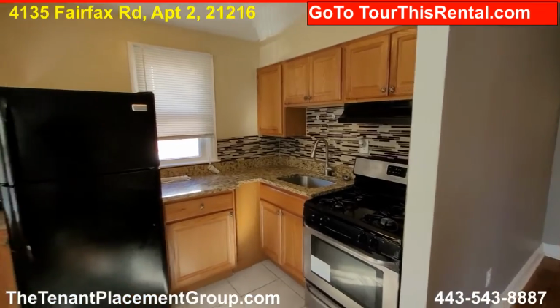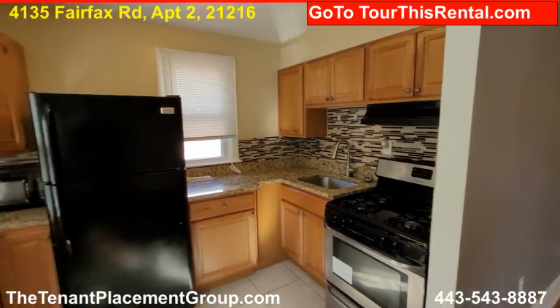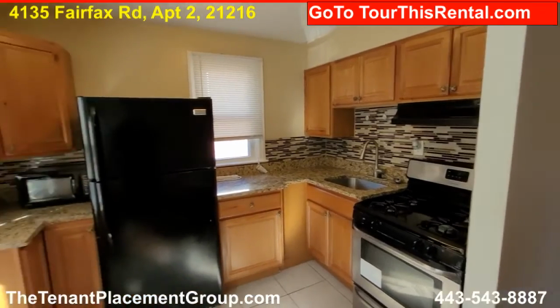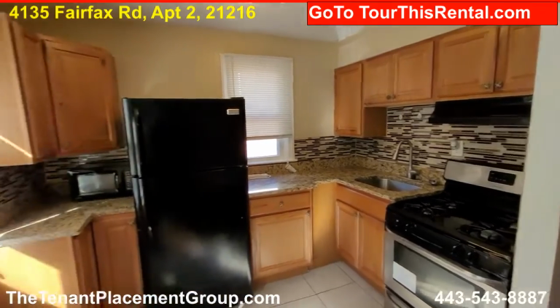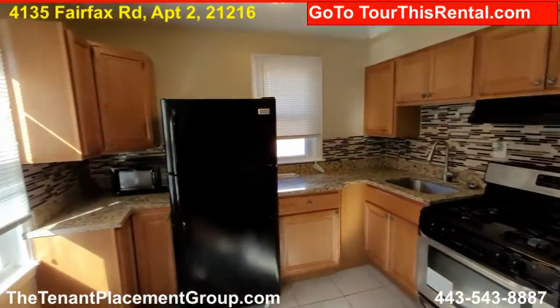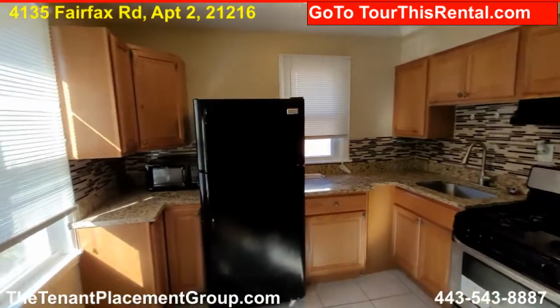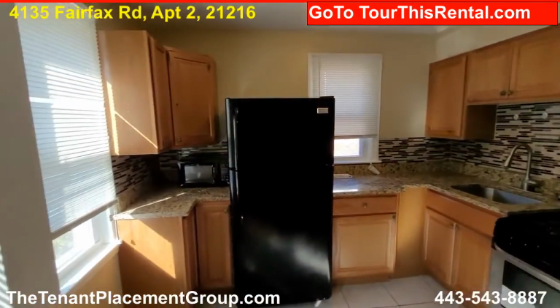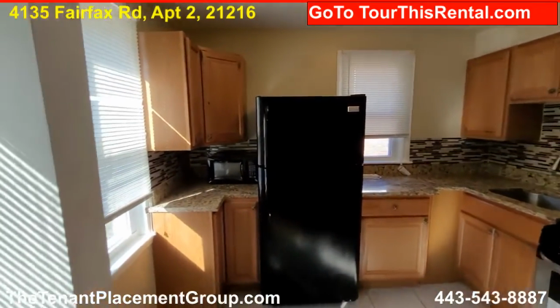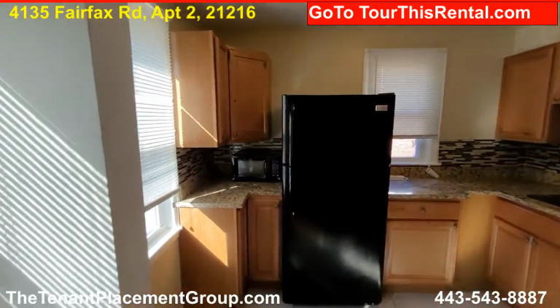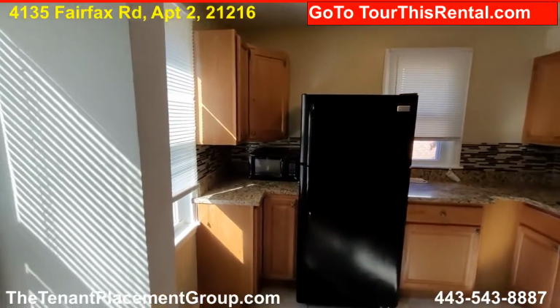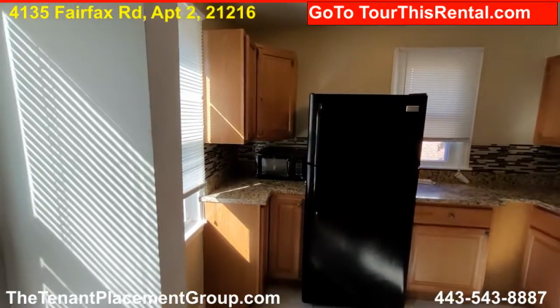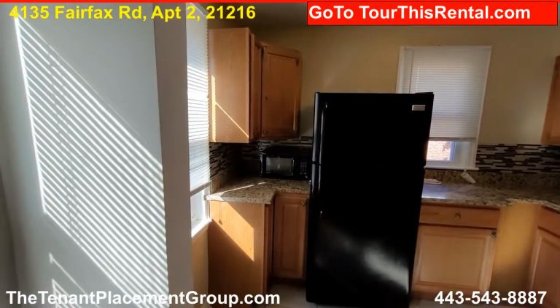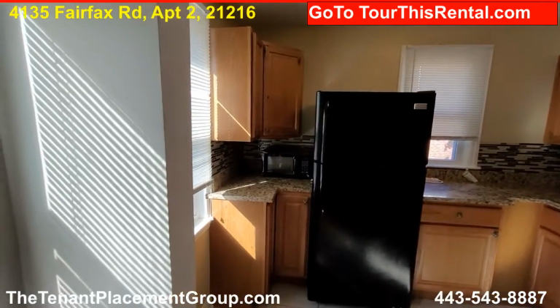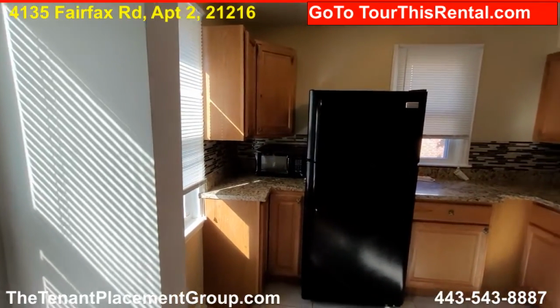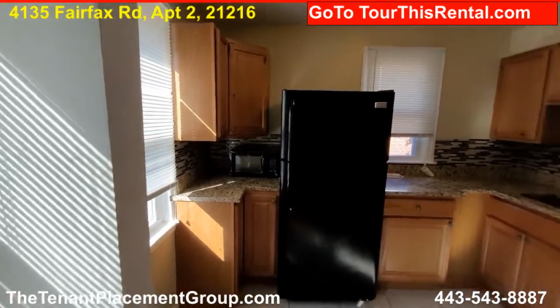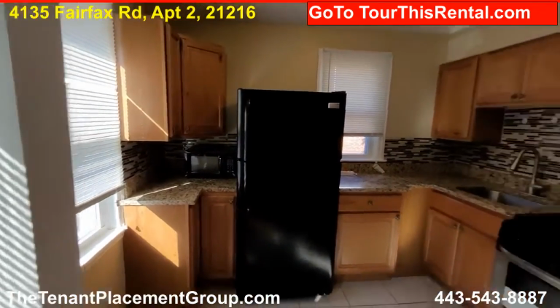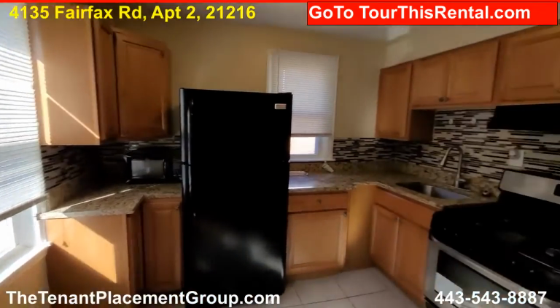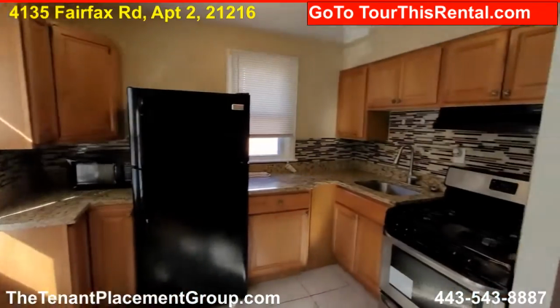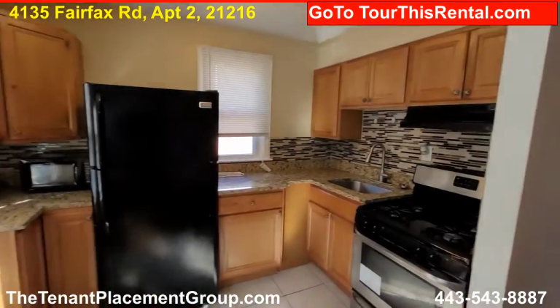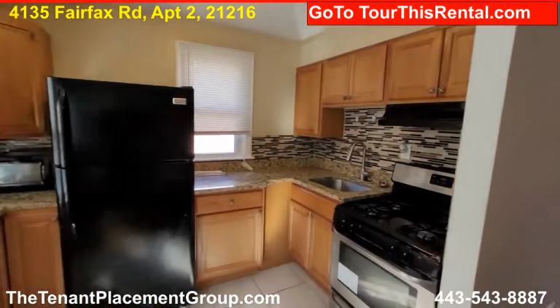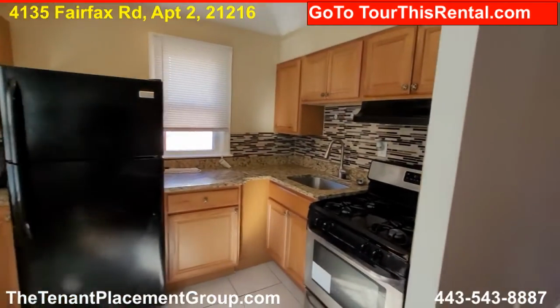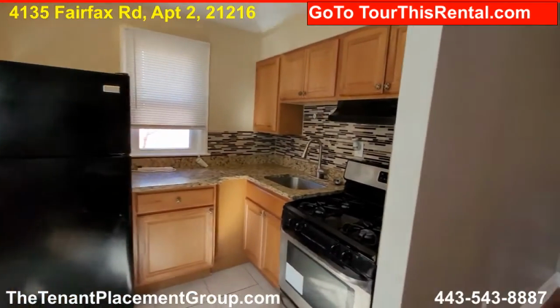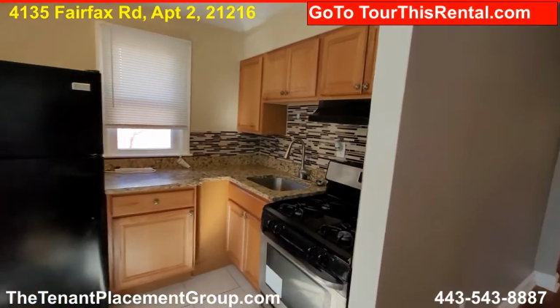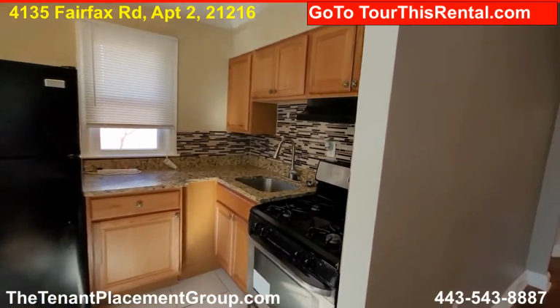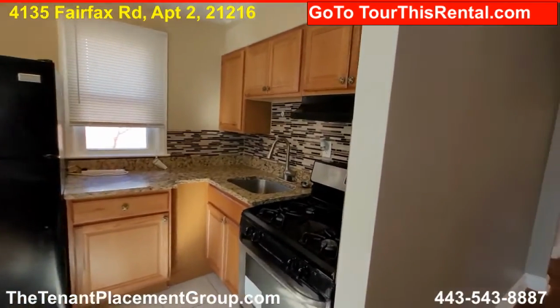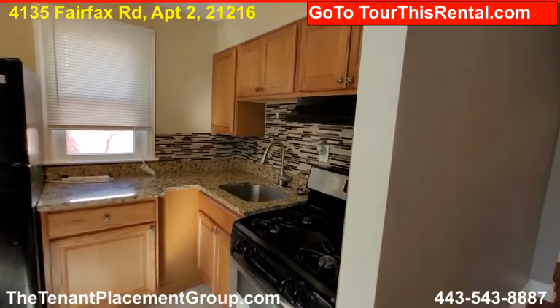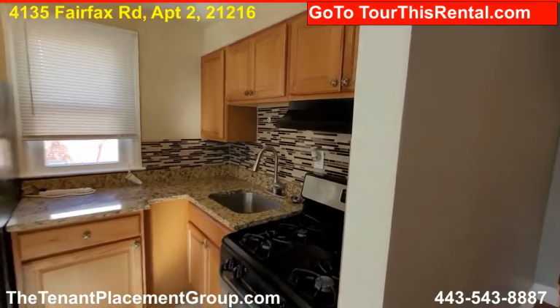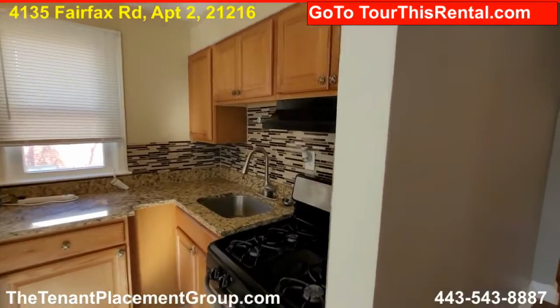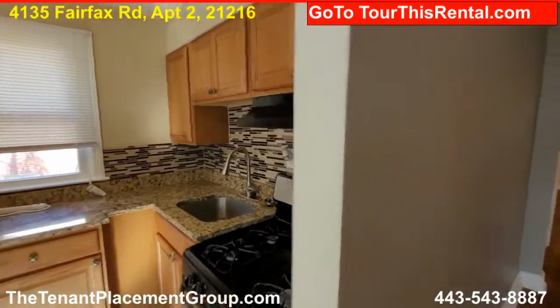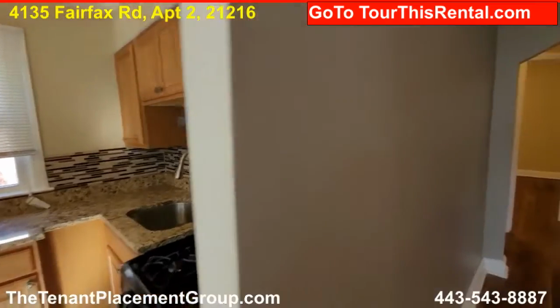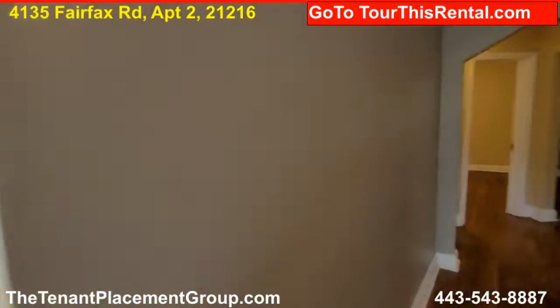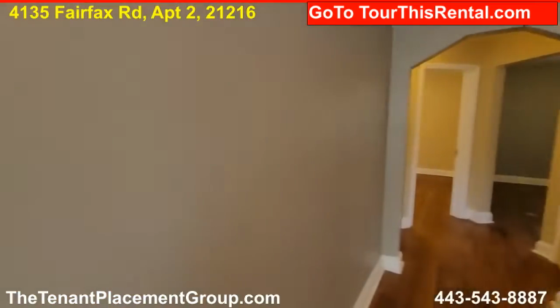We've got a stove and a refrigerator, a little microwave, granite countertops, beautiful backsplash.